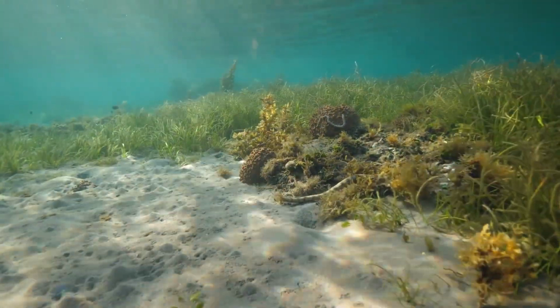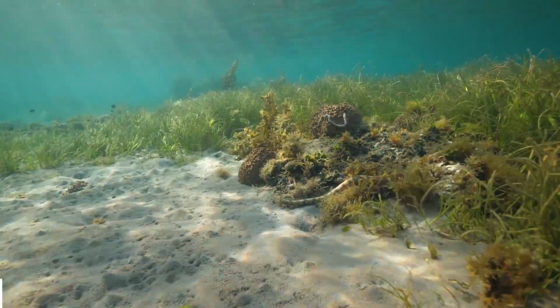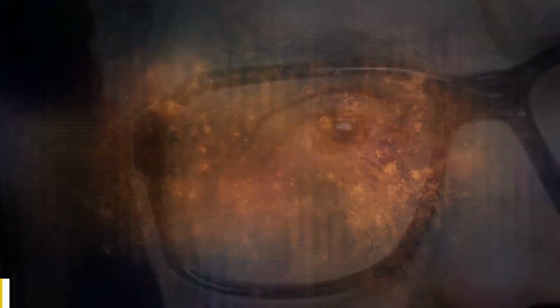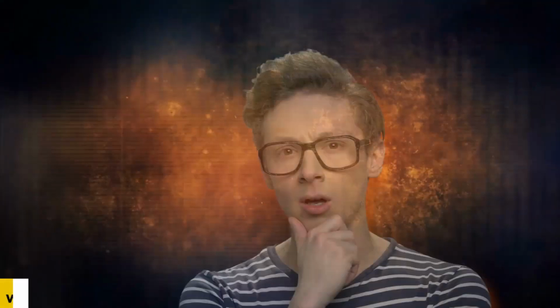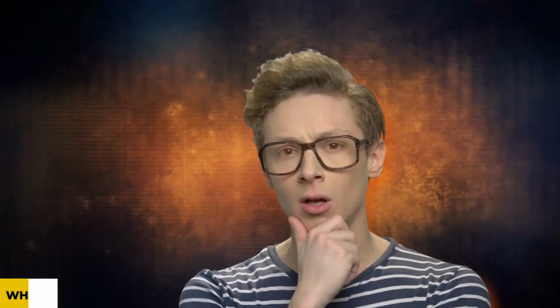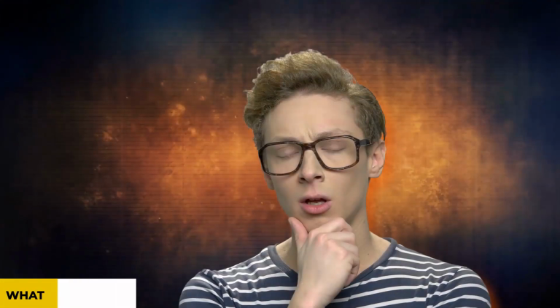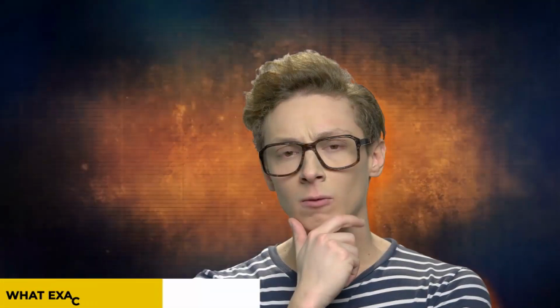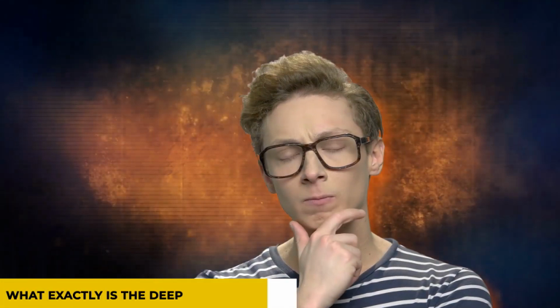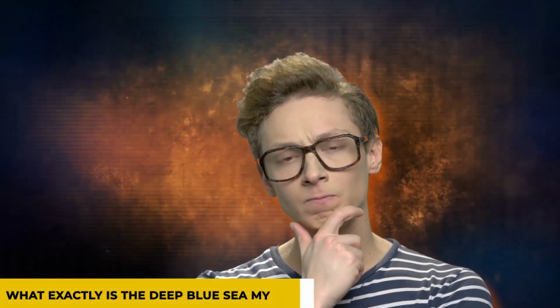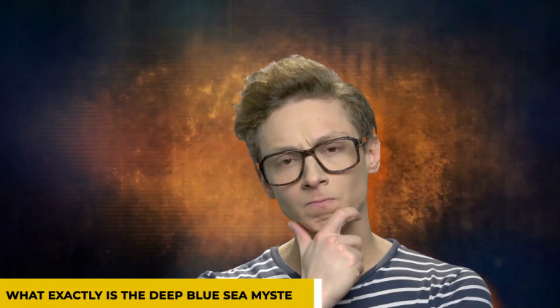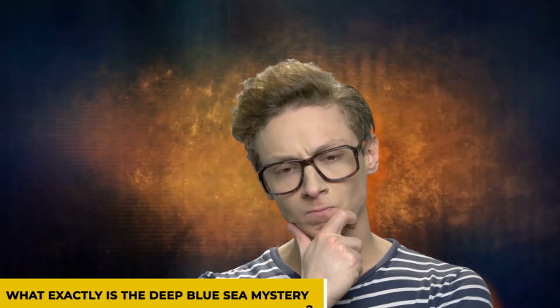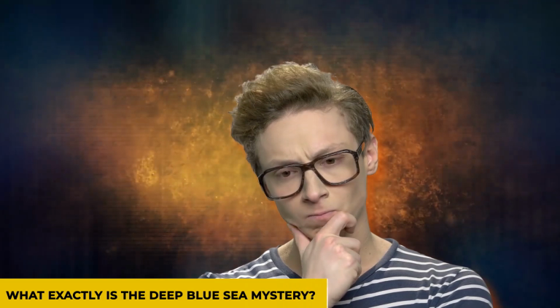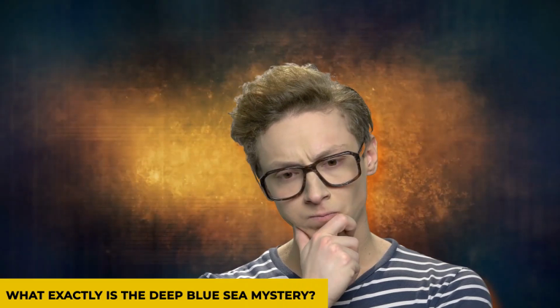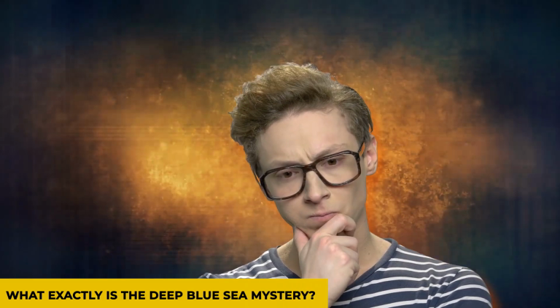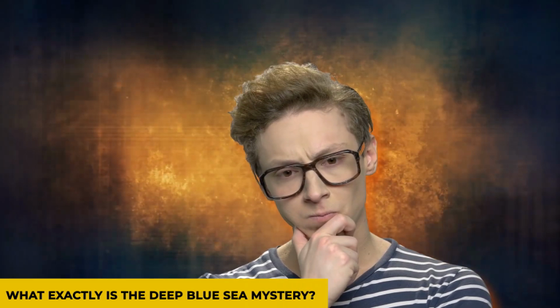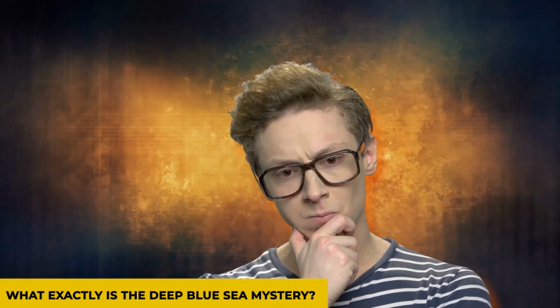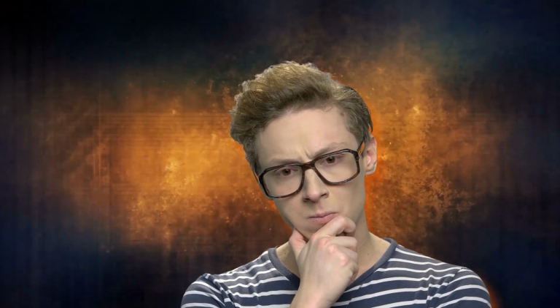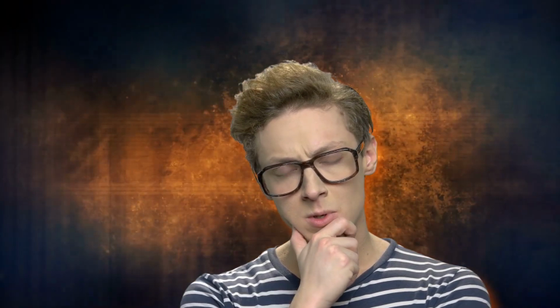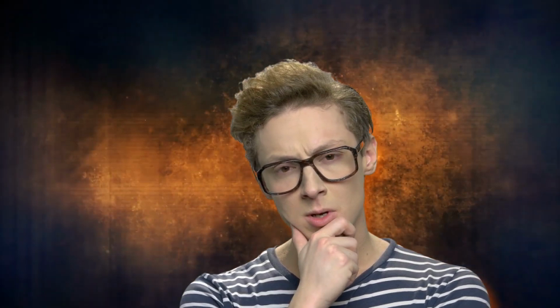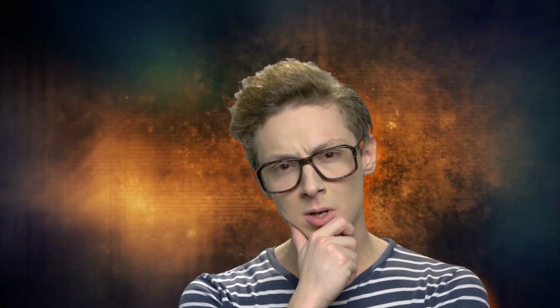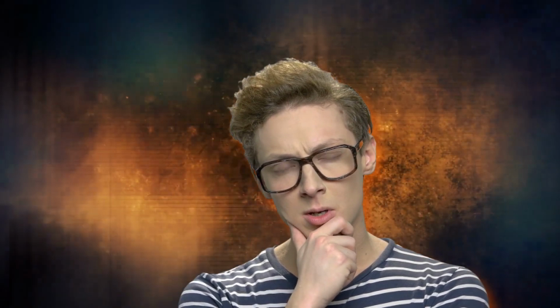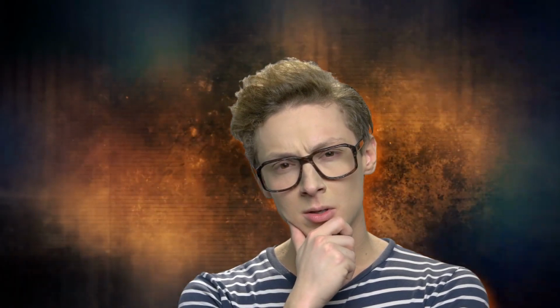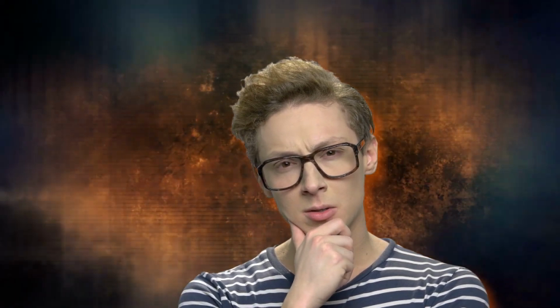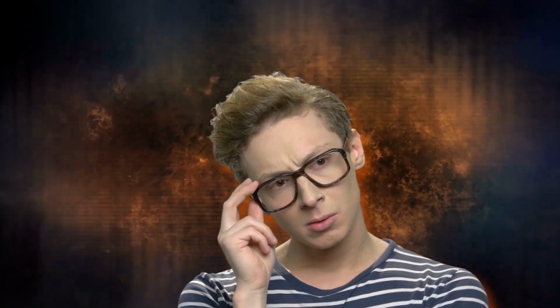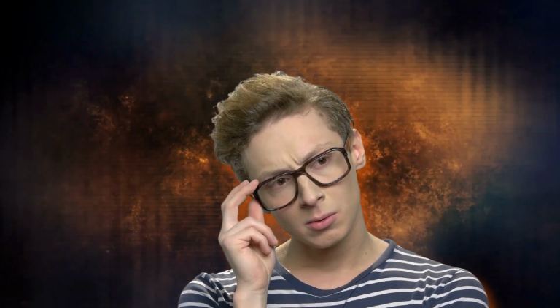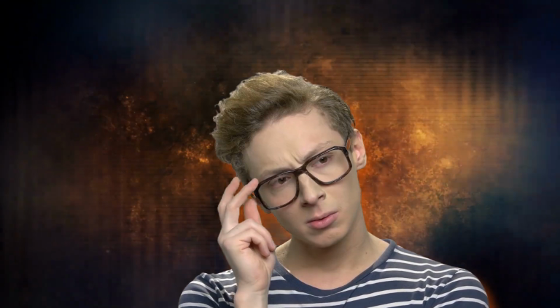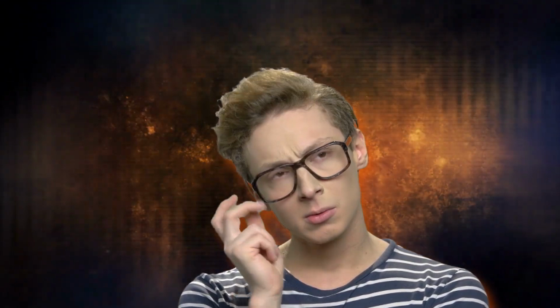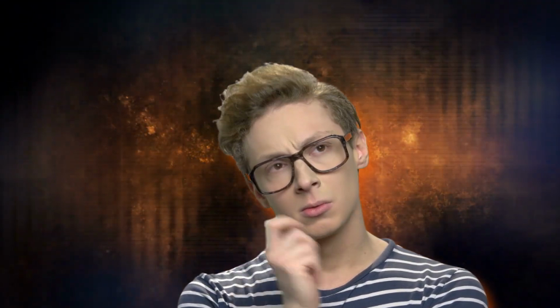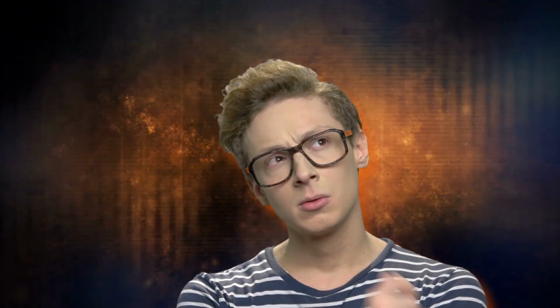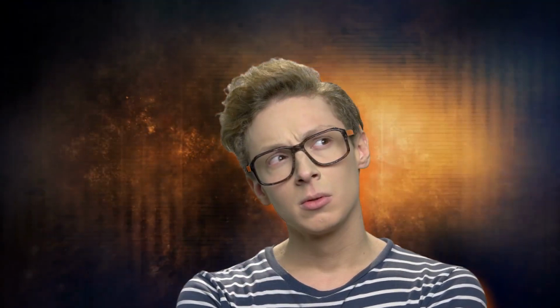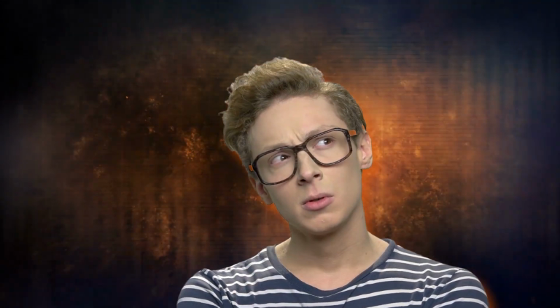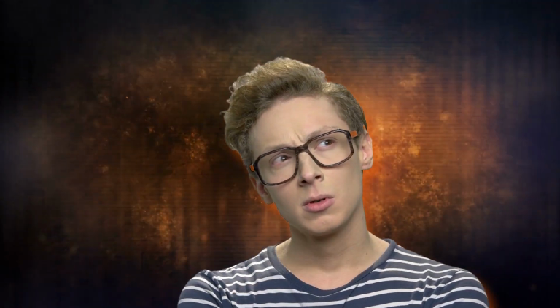What exactly is the Deep Blue Sea Mystery? Let's get deeper into this.